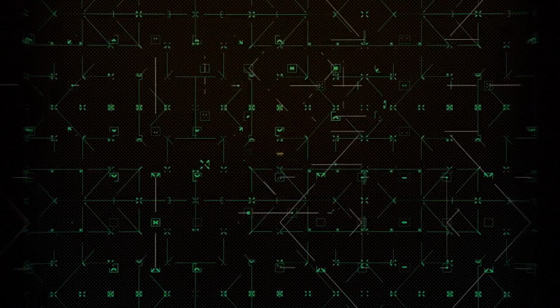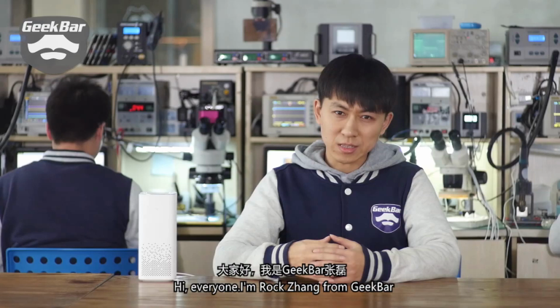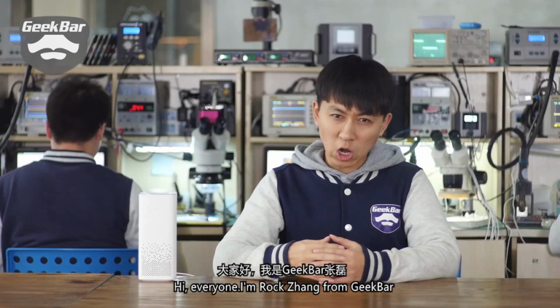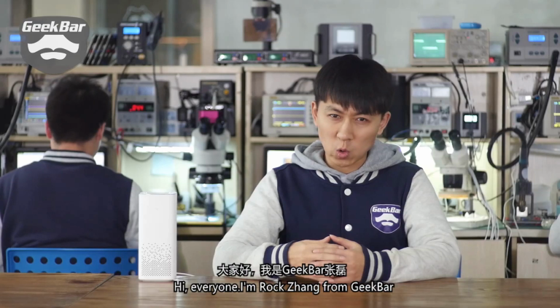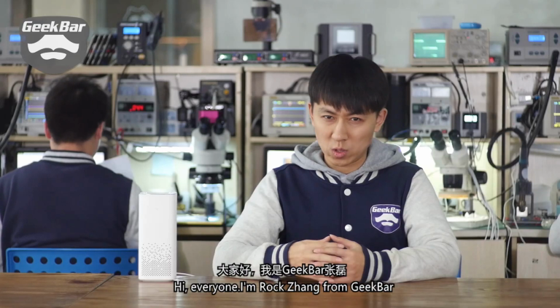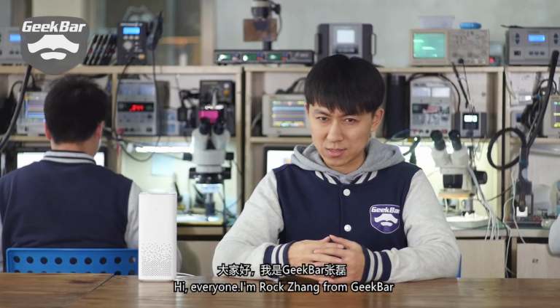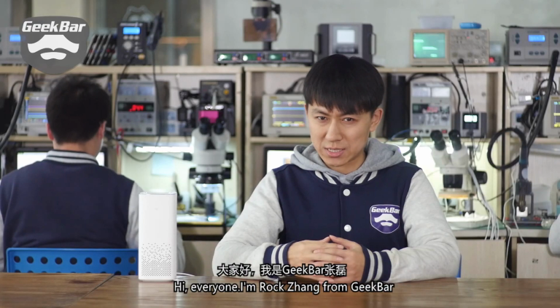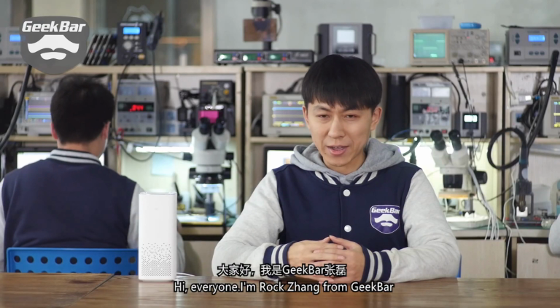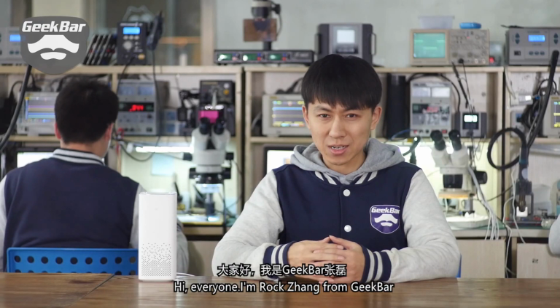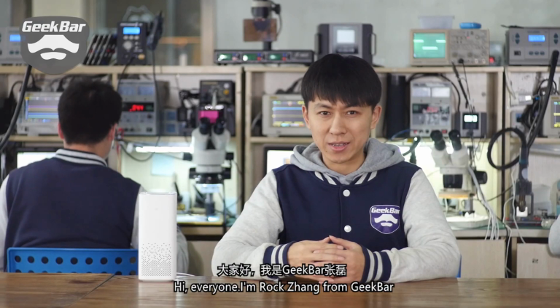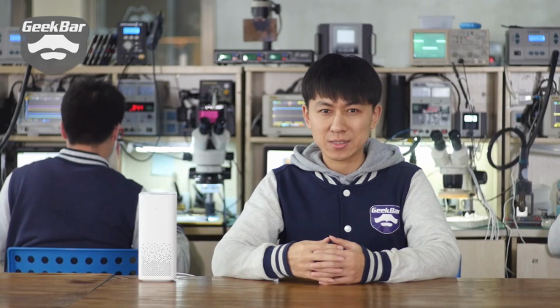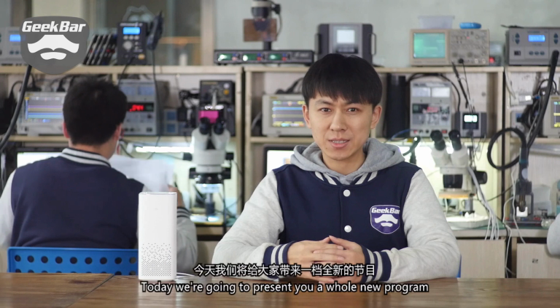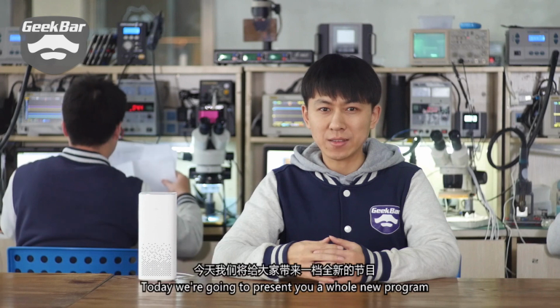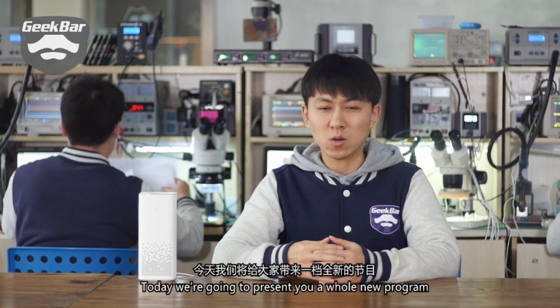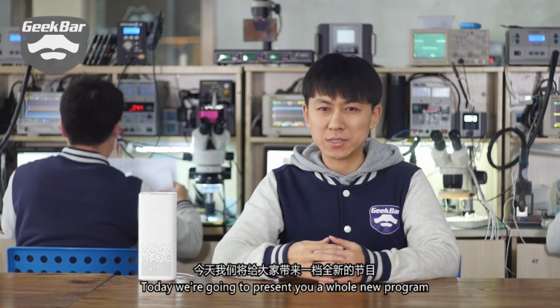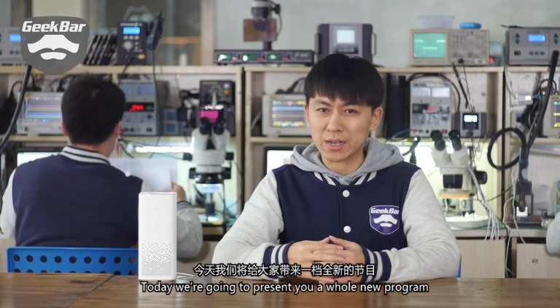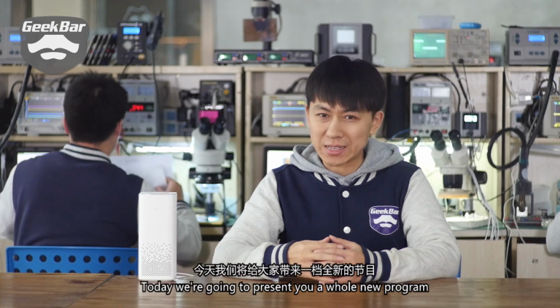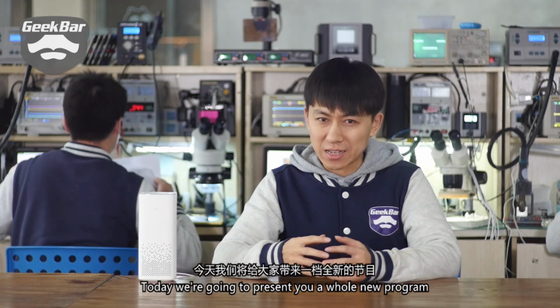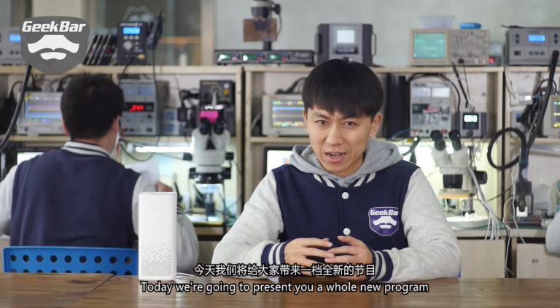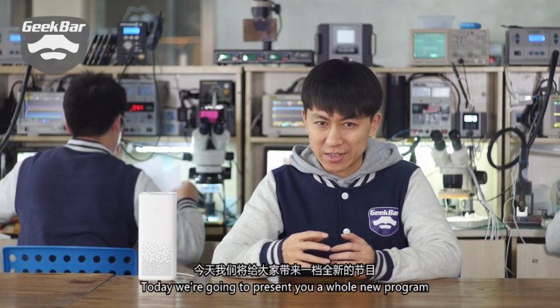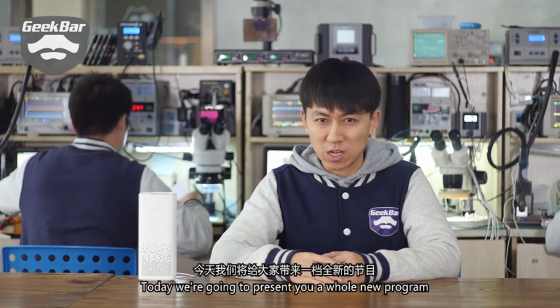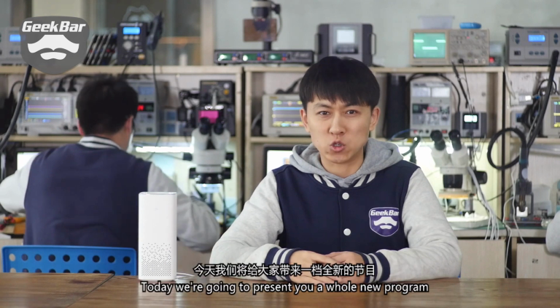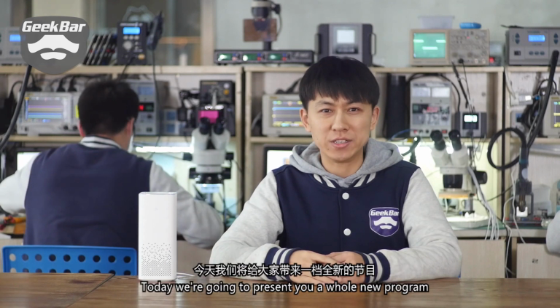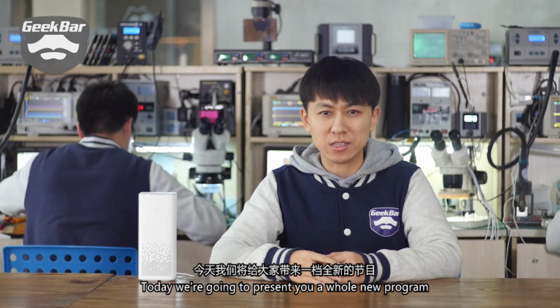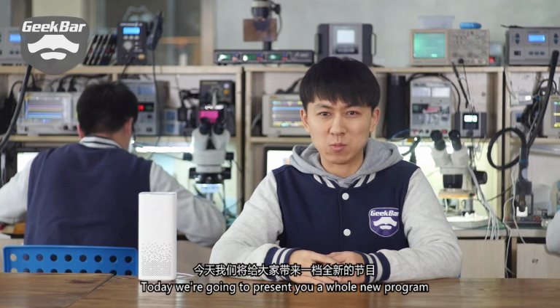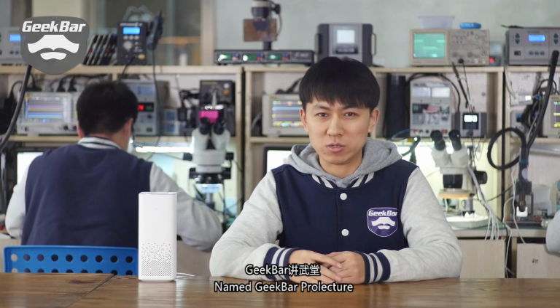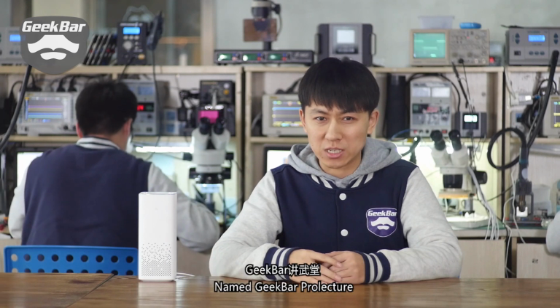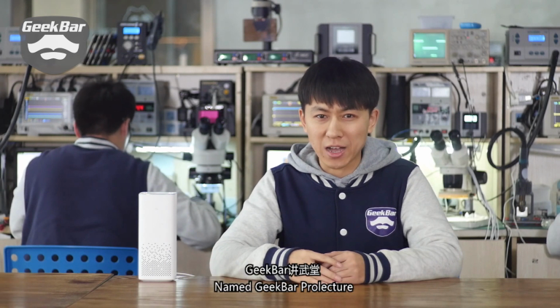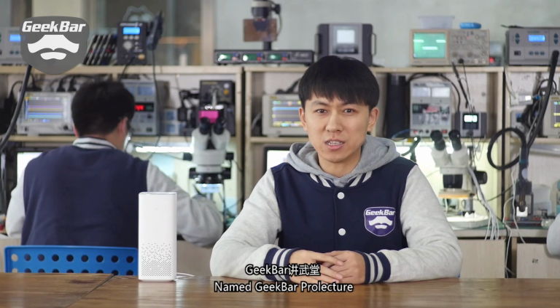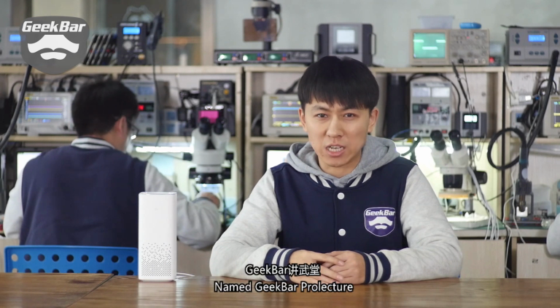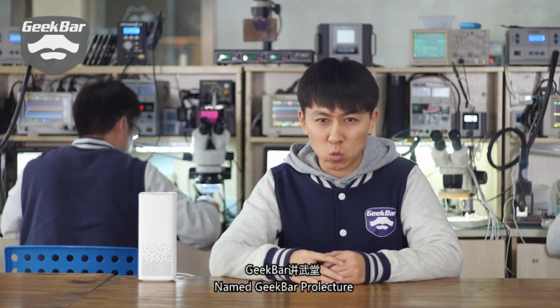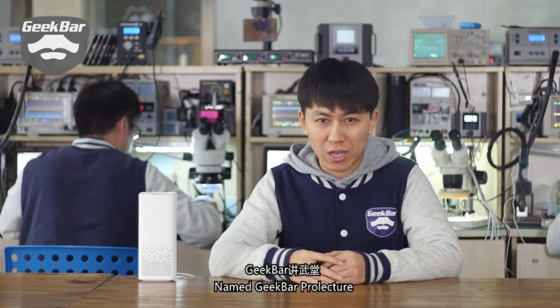Hi everyone! I'm Rock Zhang from GeekBar. Today we're going to present you a whole new program named GeekBar Pro Lecture.